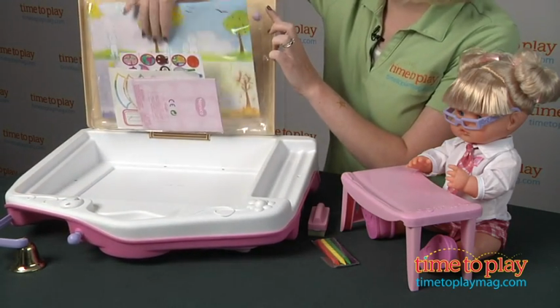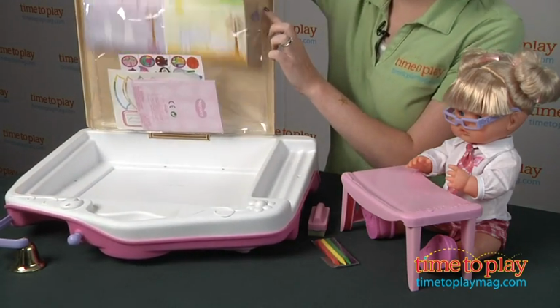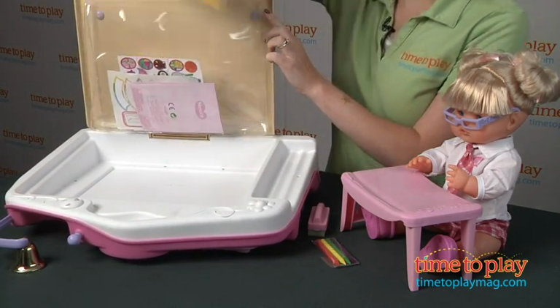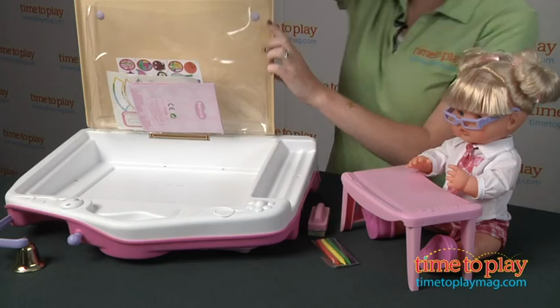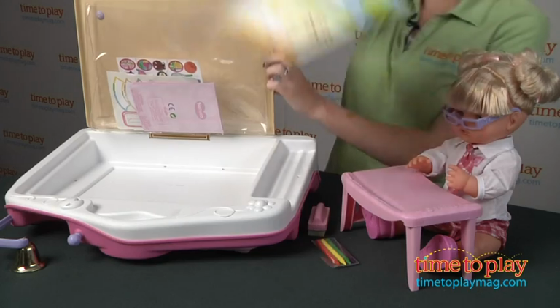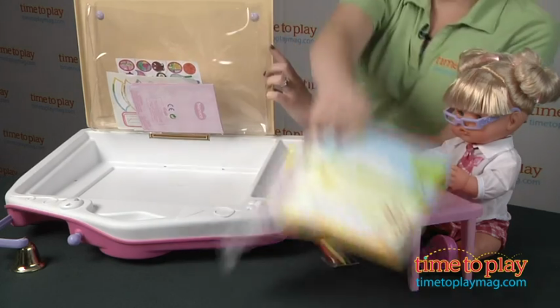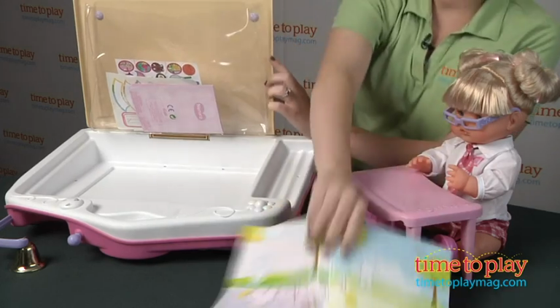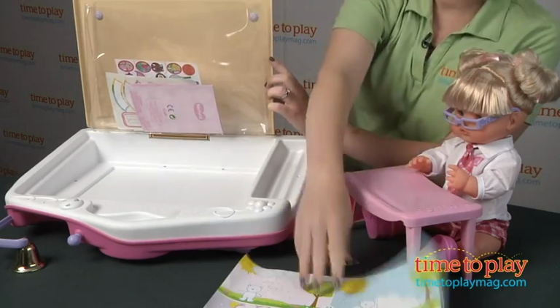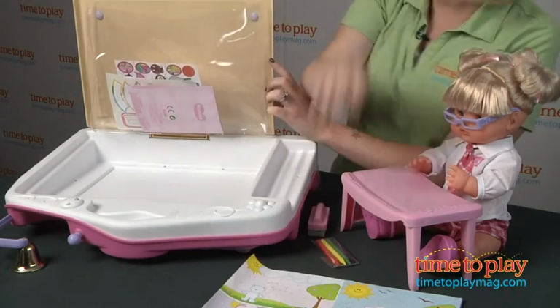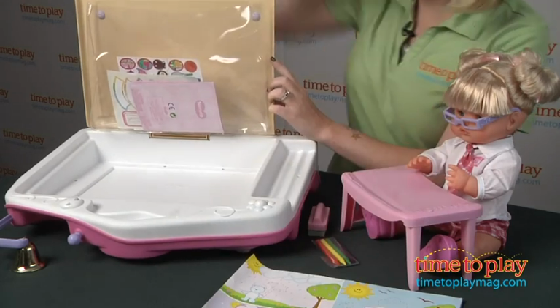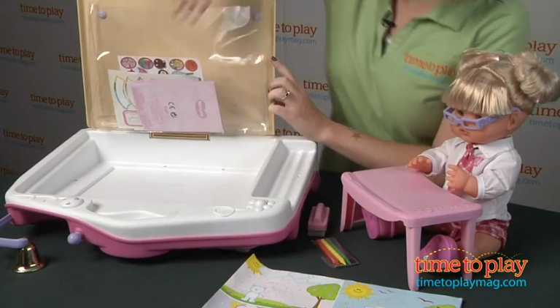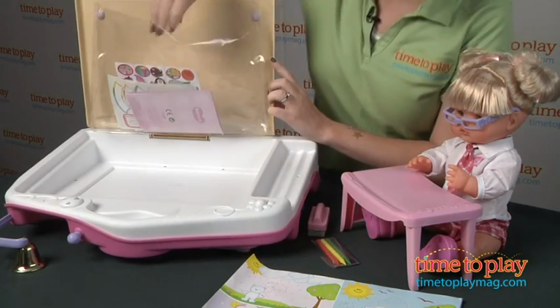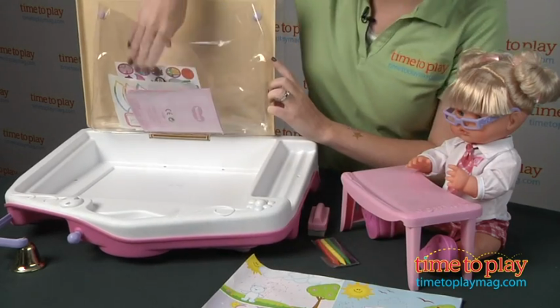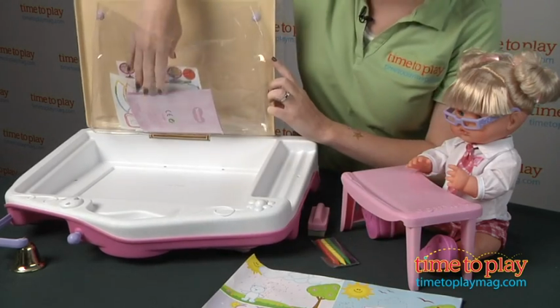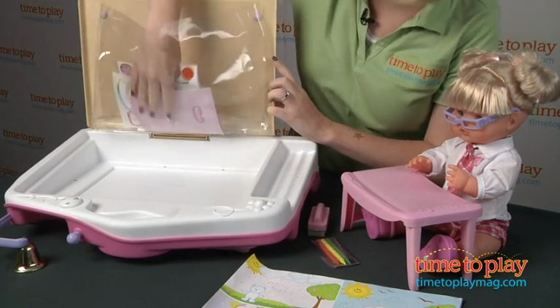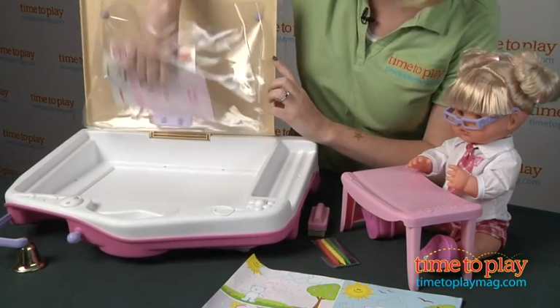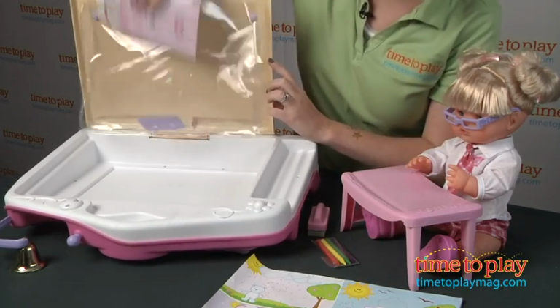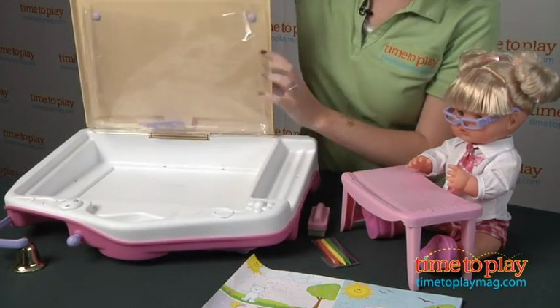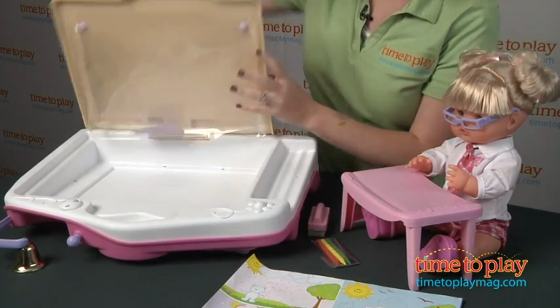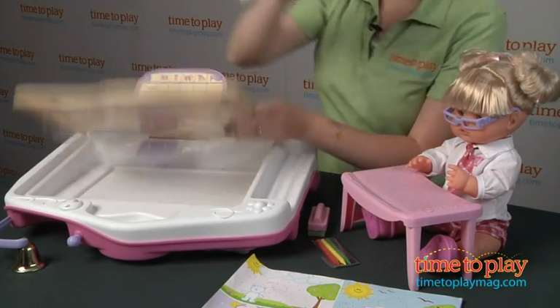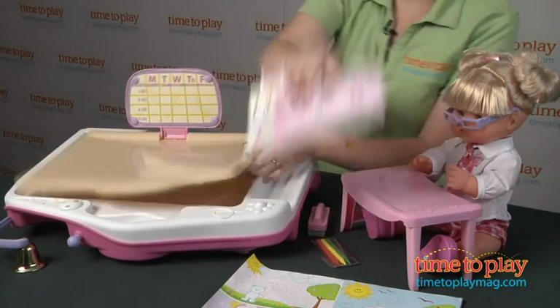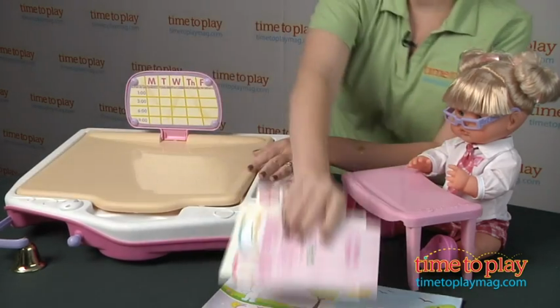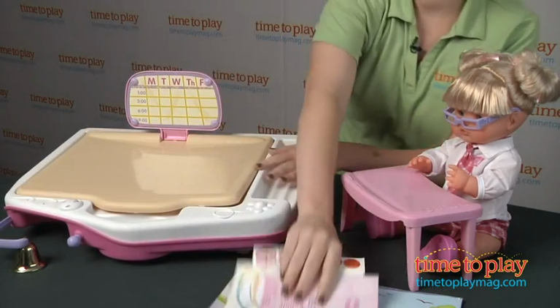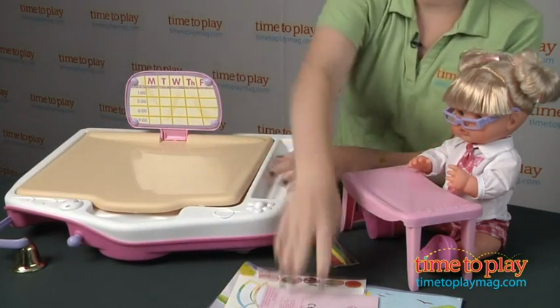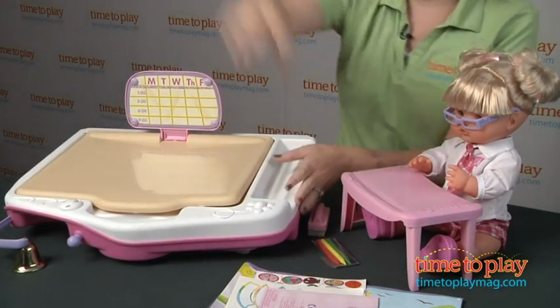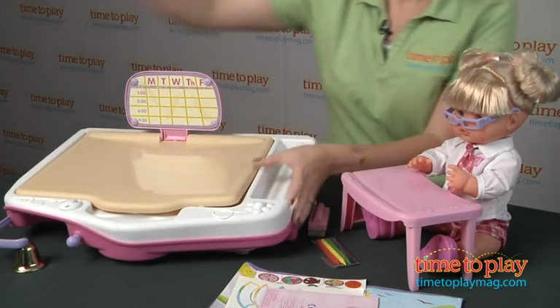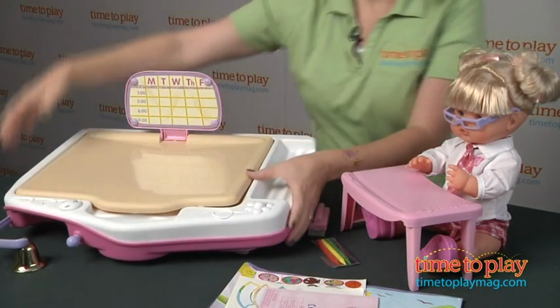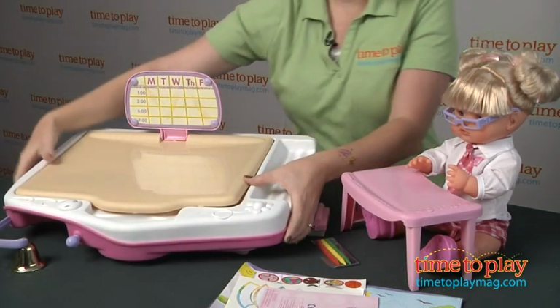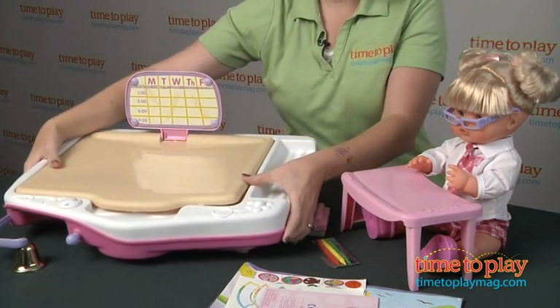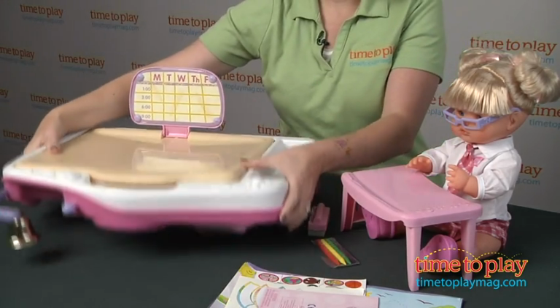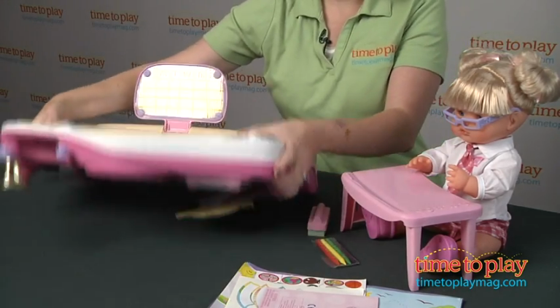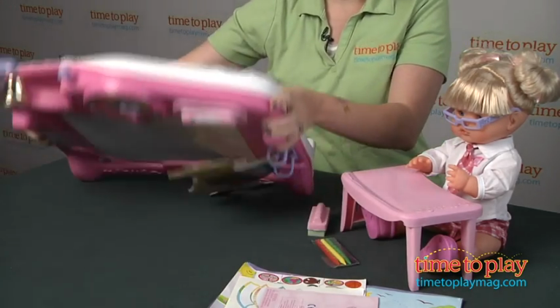It has all their teaching supplies in here. Let me take all of these out and then we can show you what's on the other side.